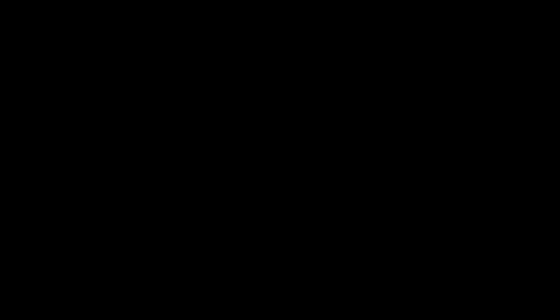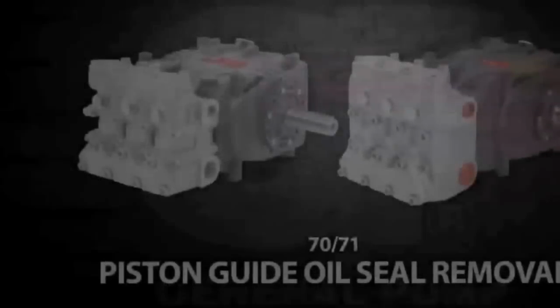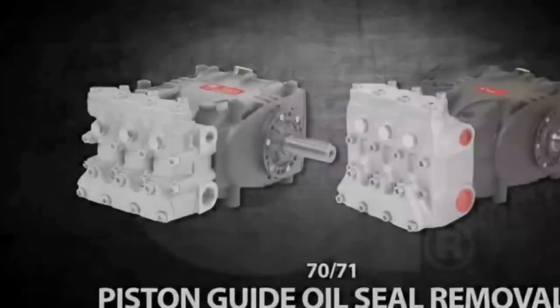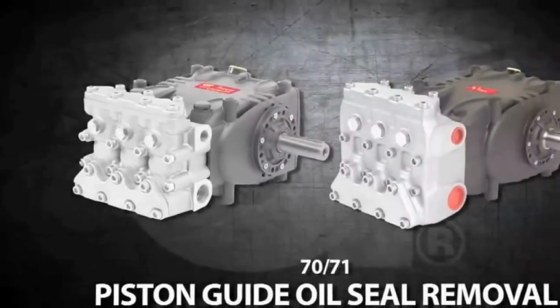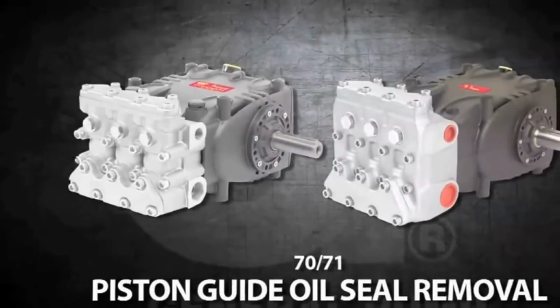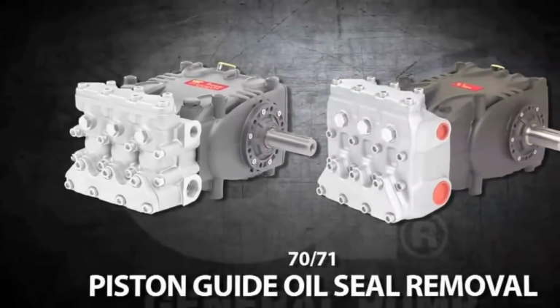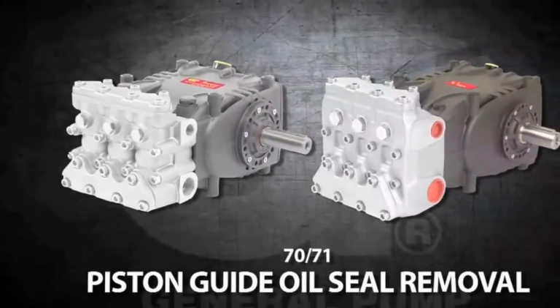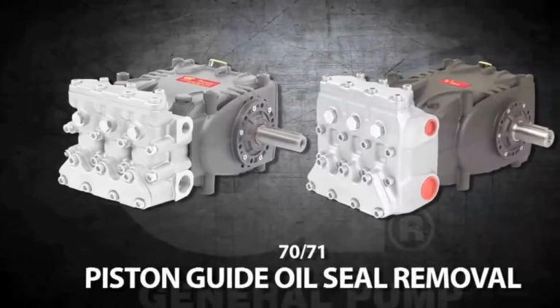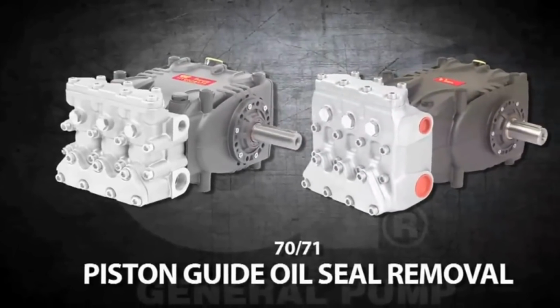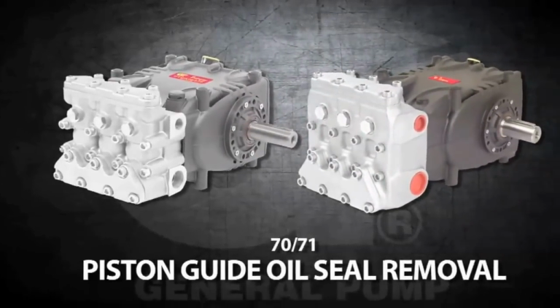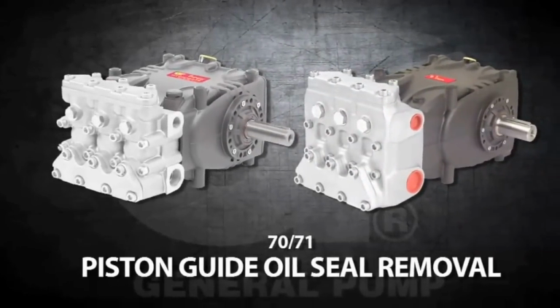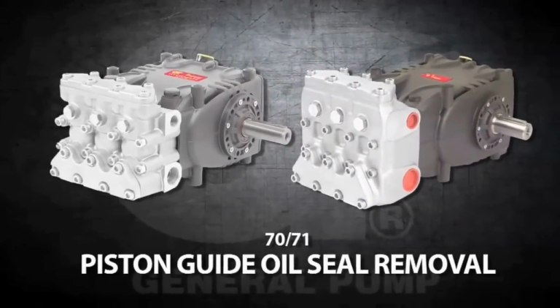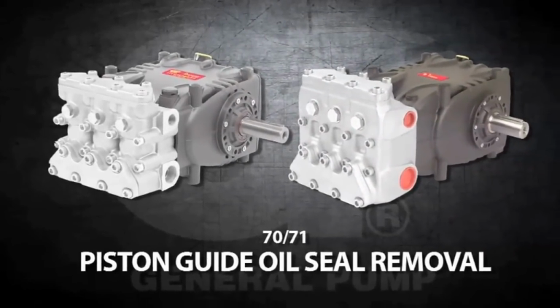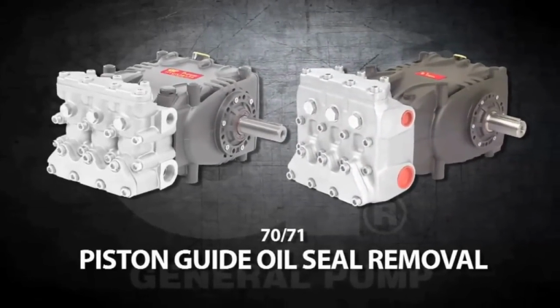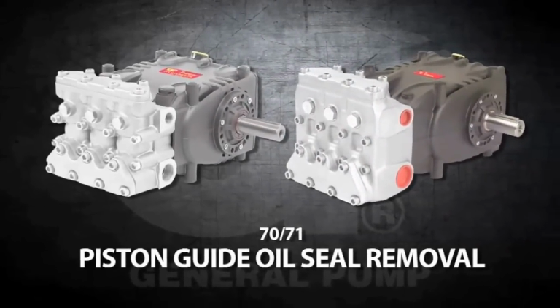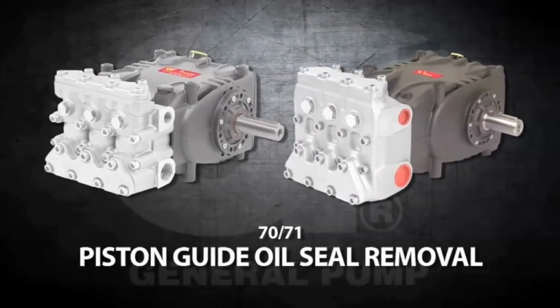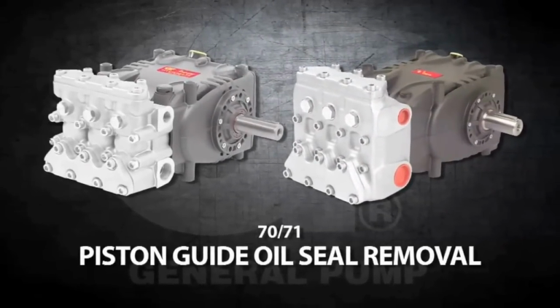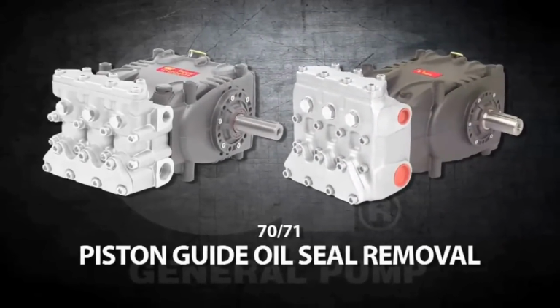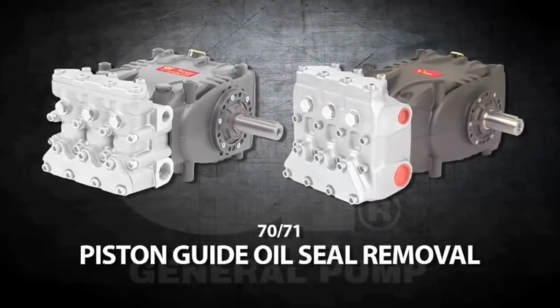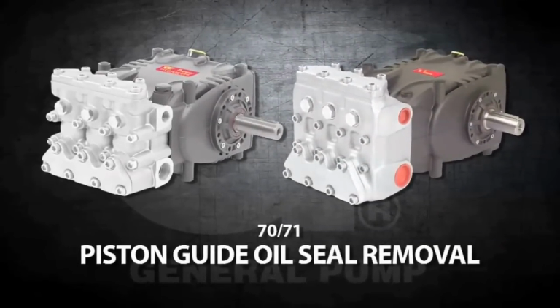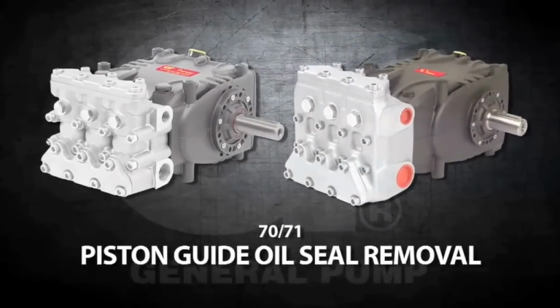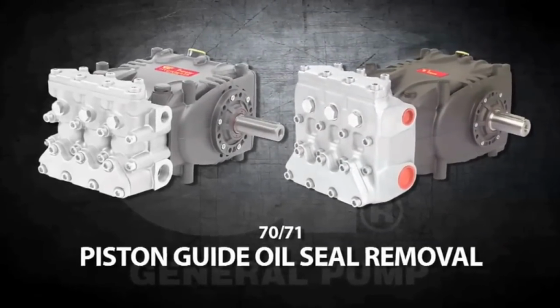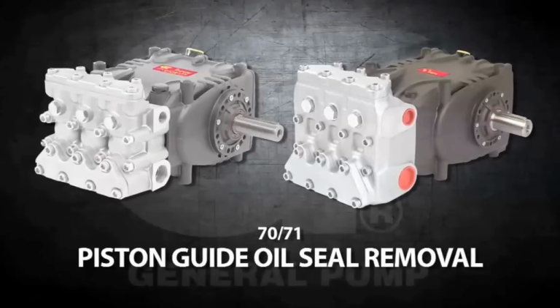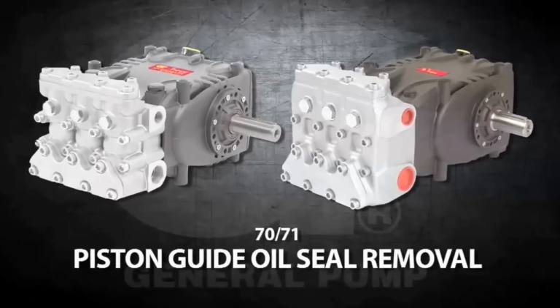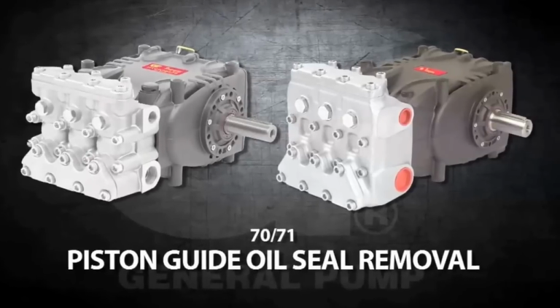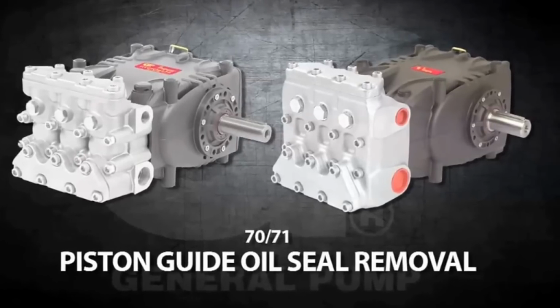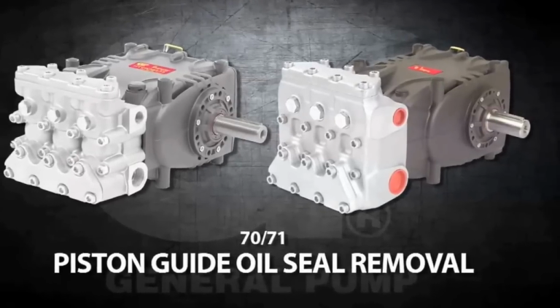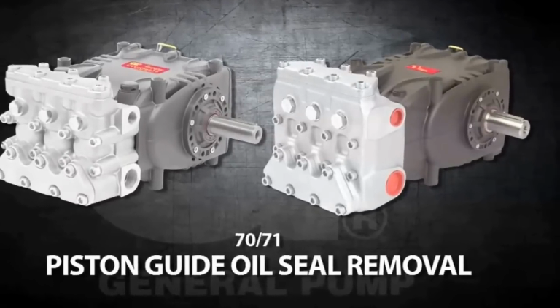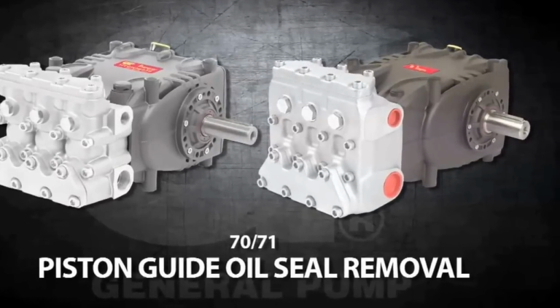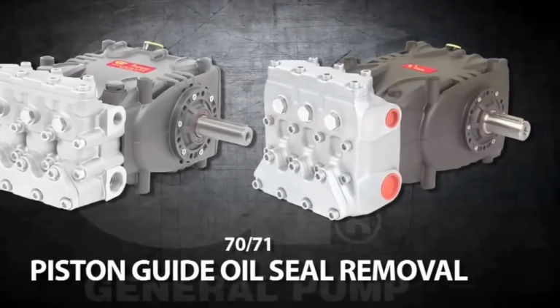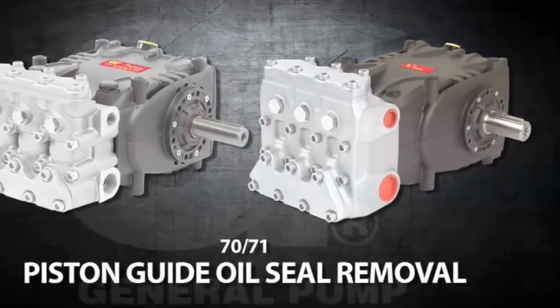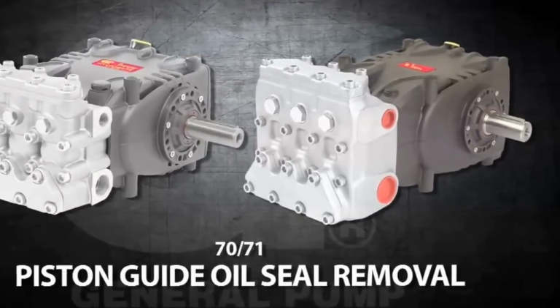This is a Piston Guide Oil Seal Removal video for the General Pump Model 70 and 71 series.